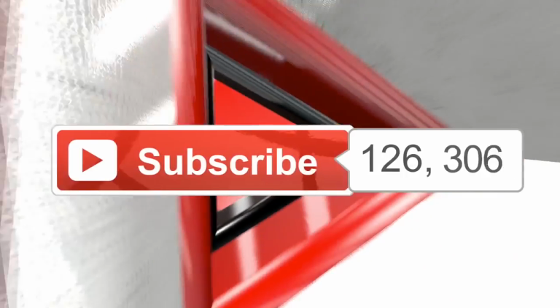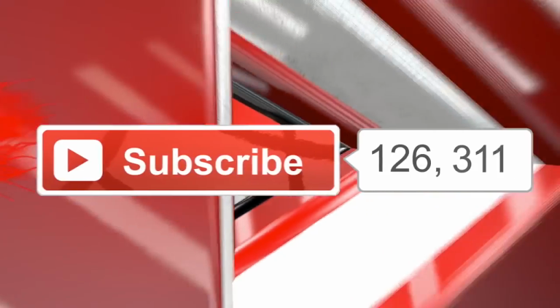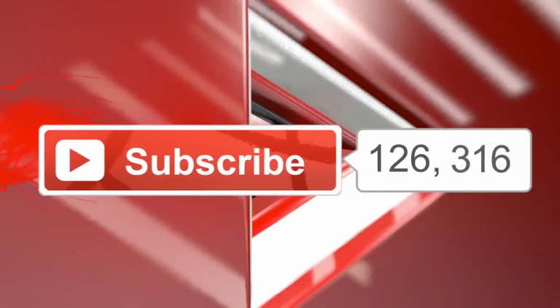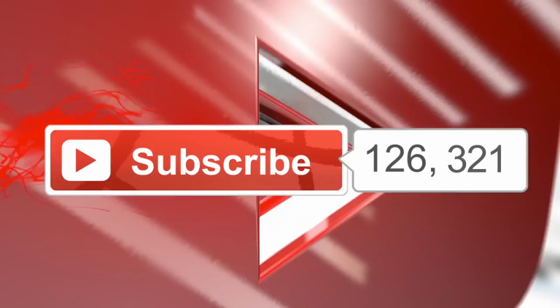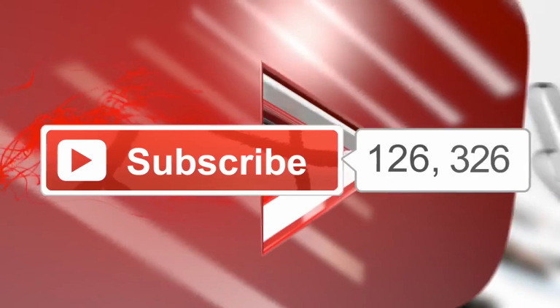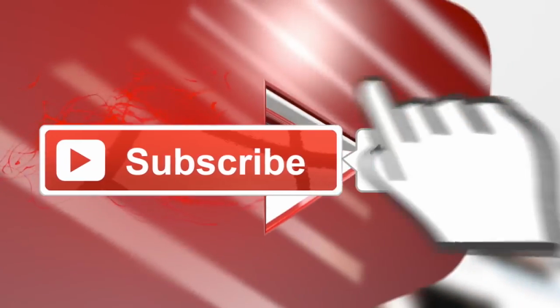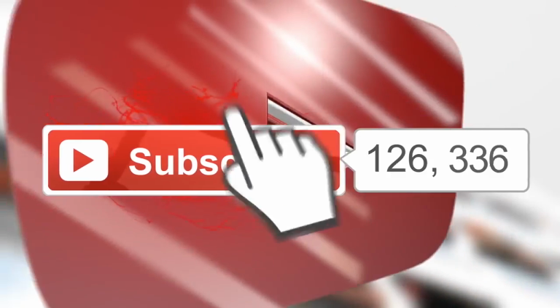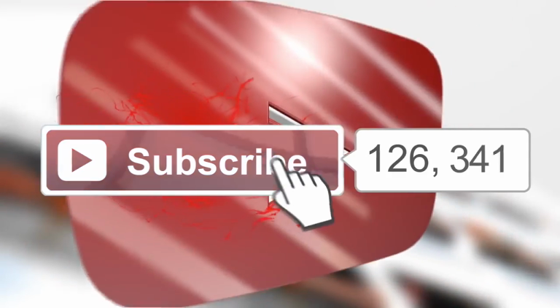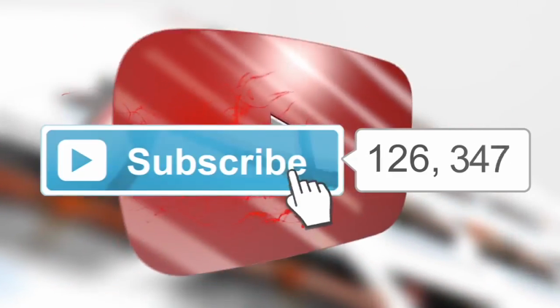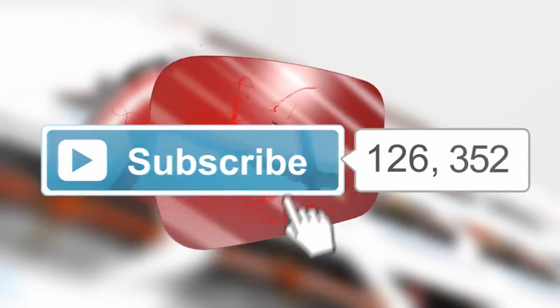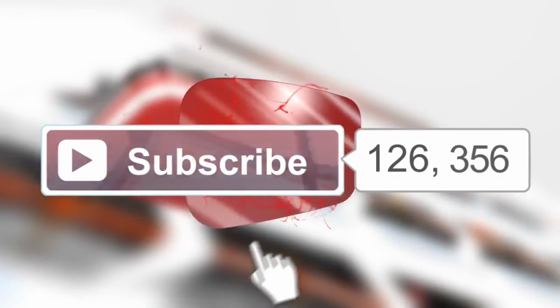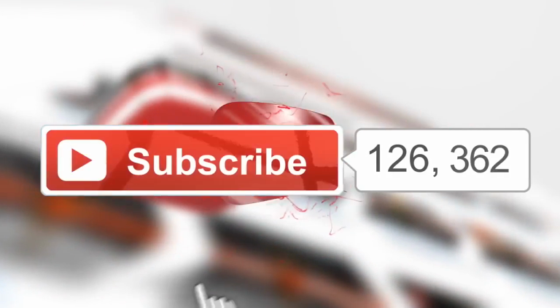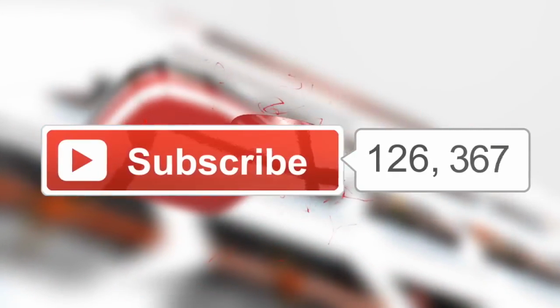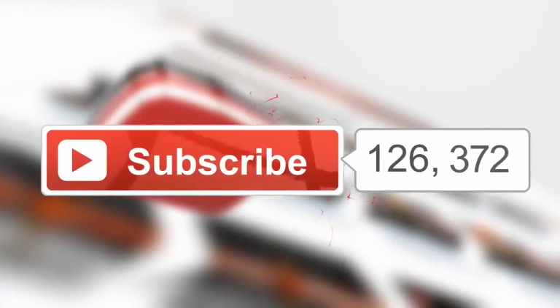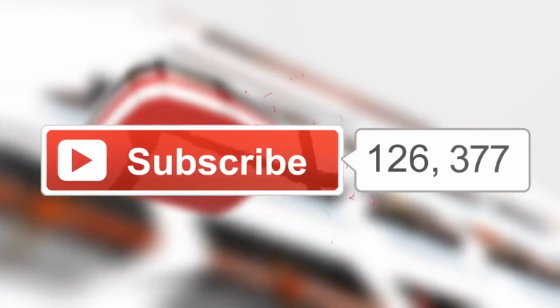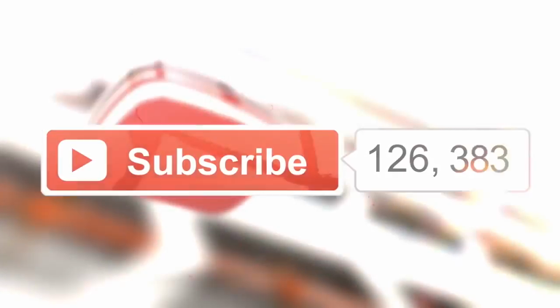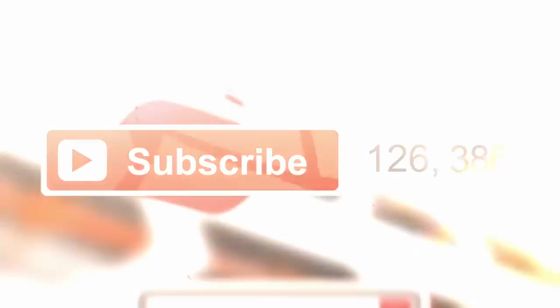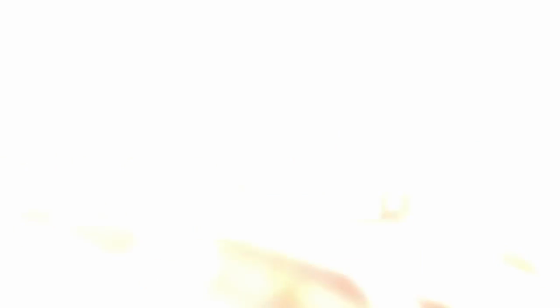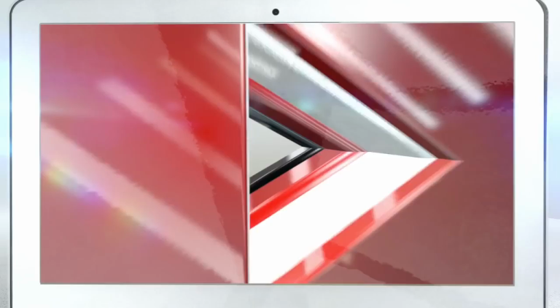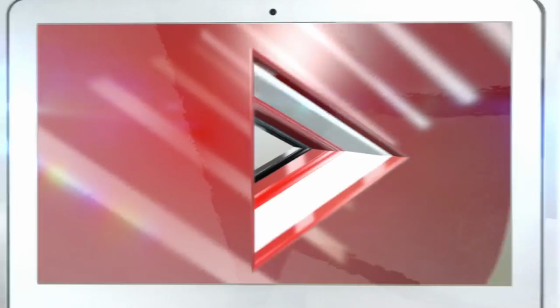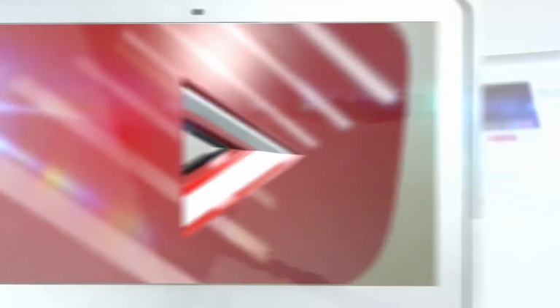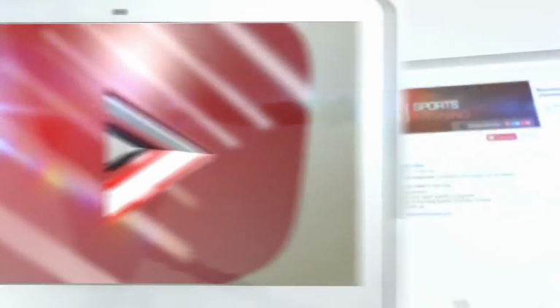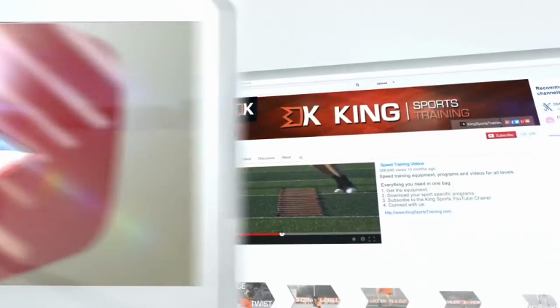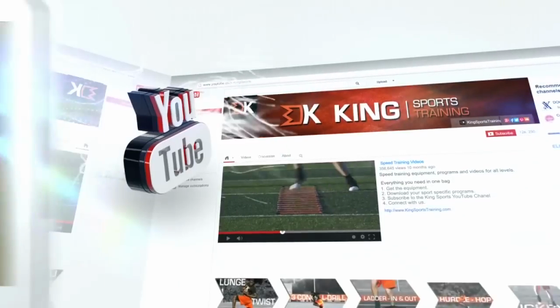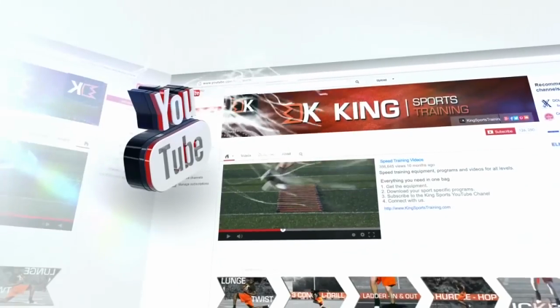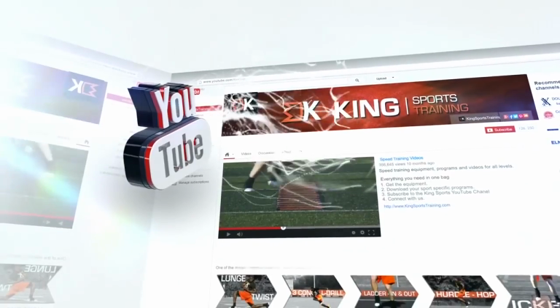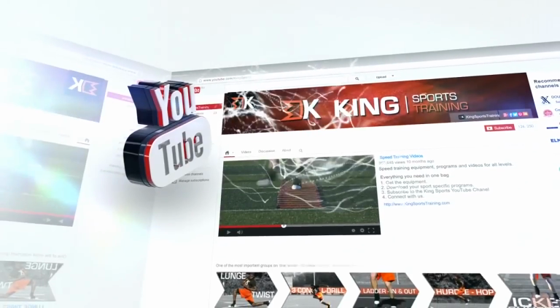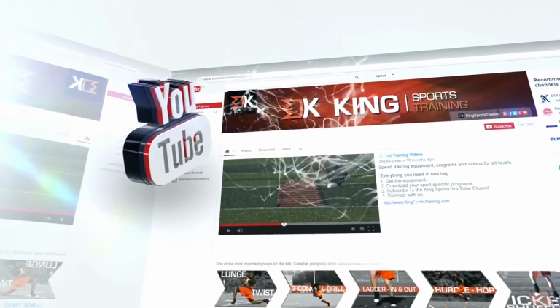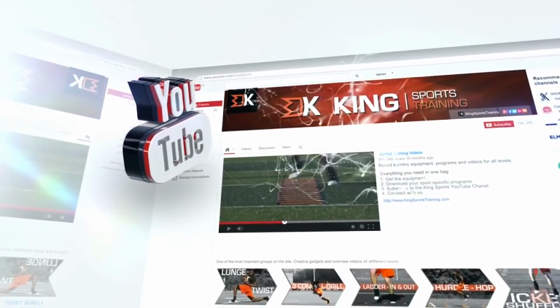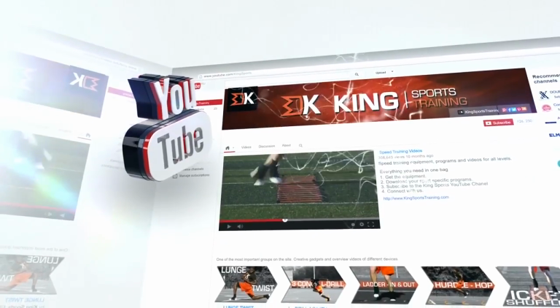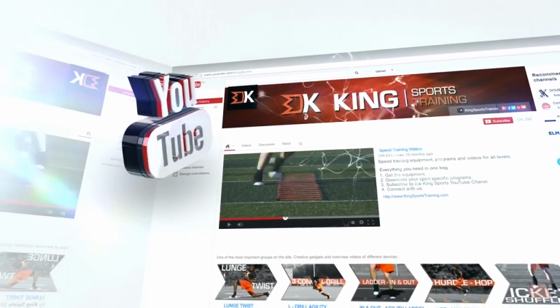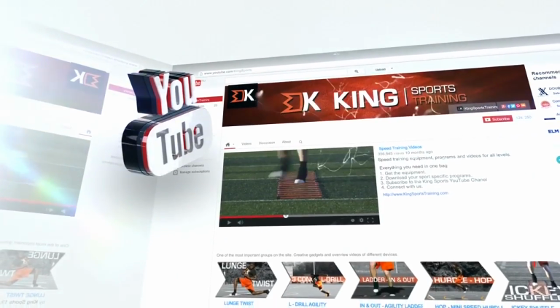Click like below and subscribe to our YouTube channel for free workouts using the King Sports Training System.